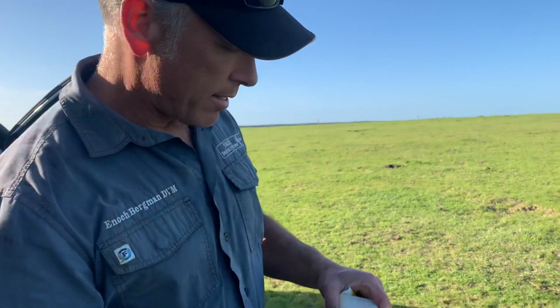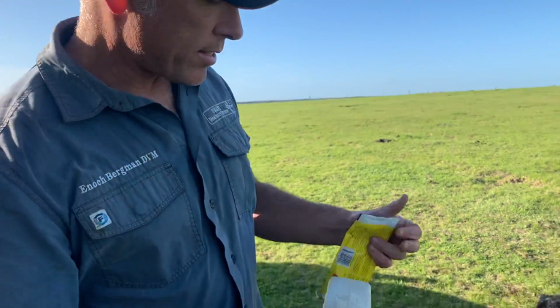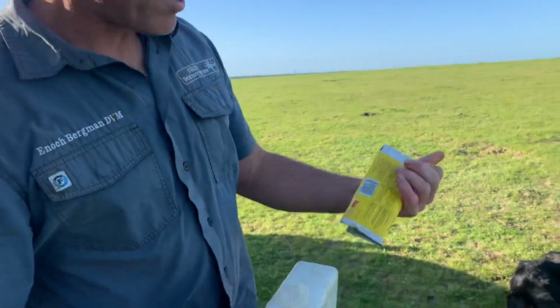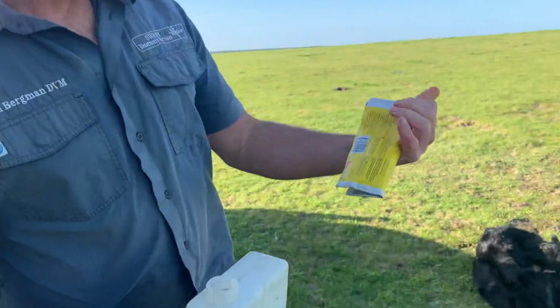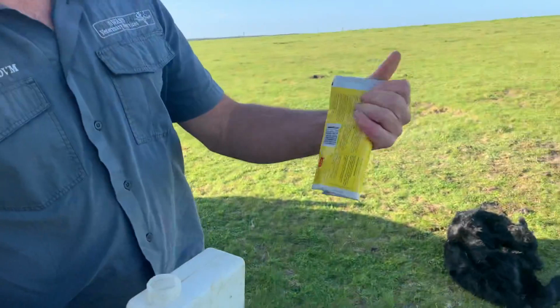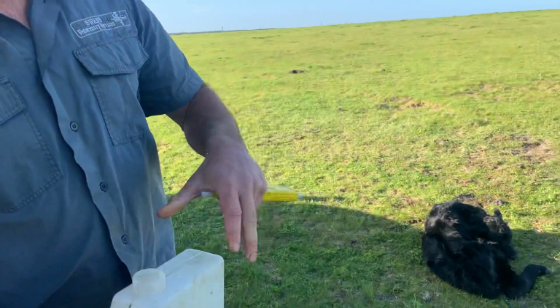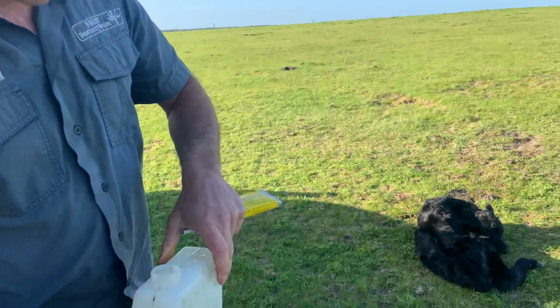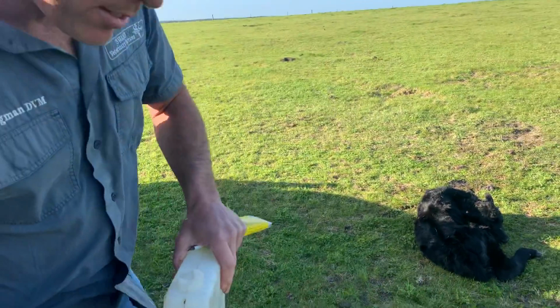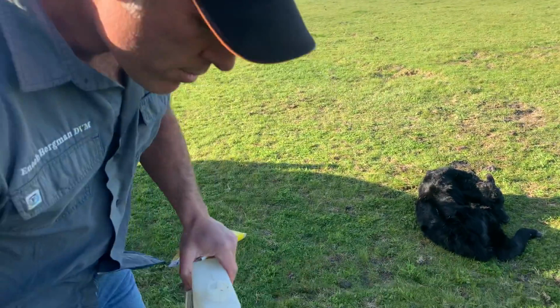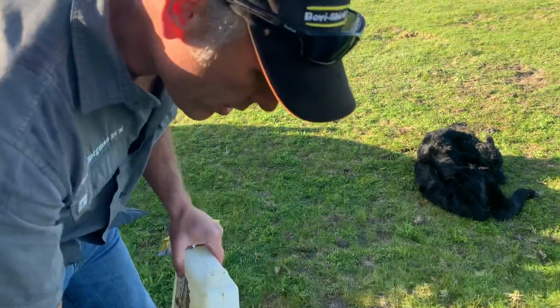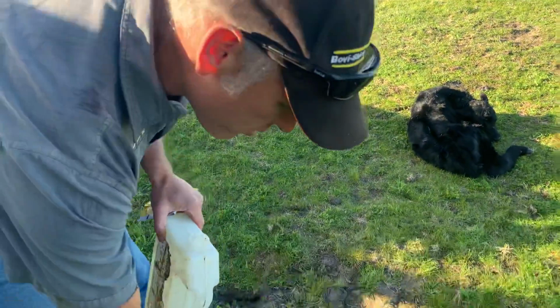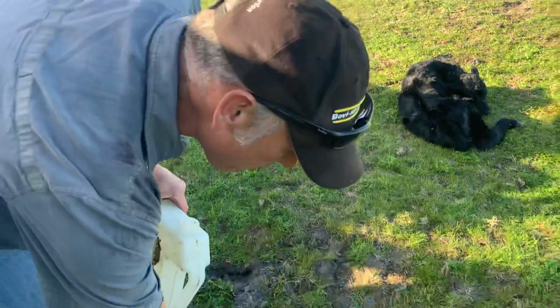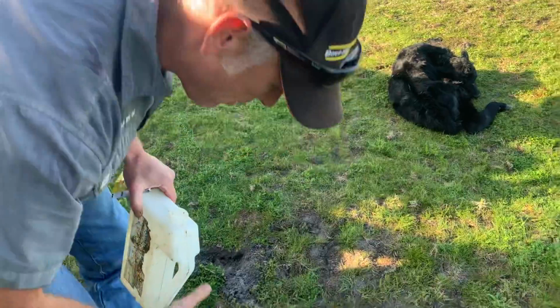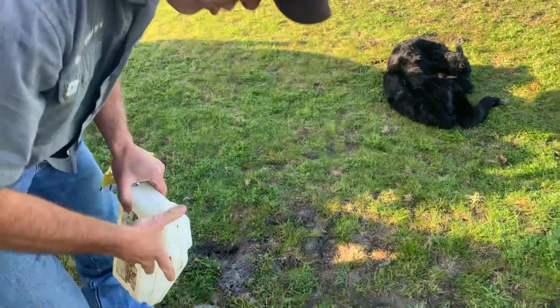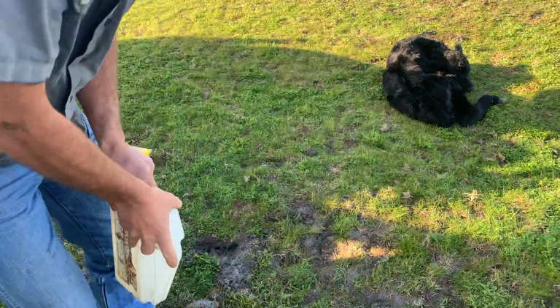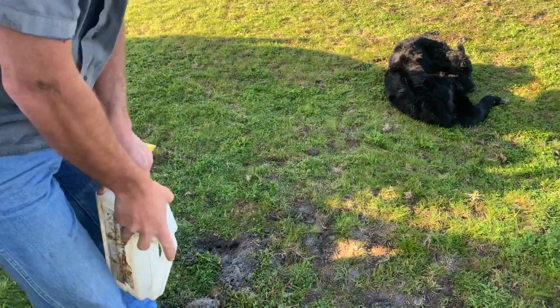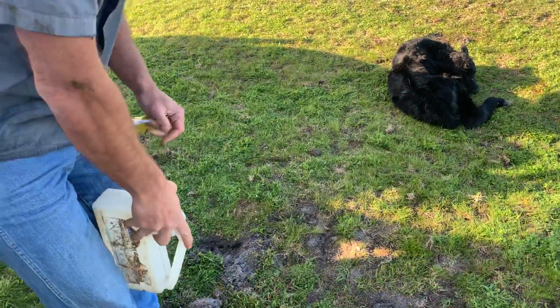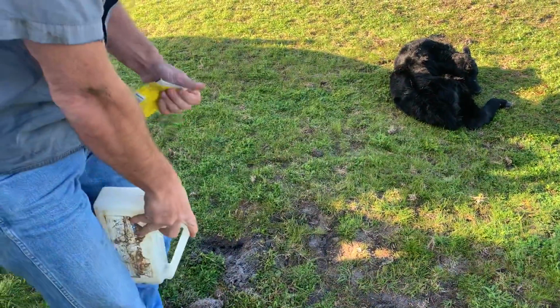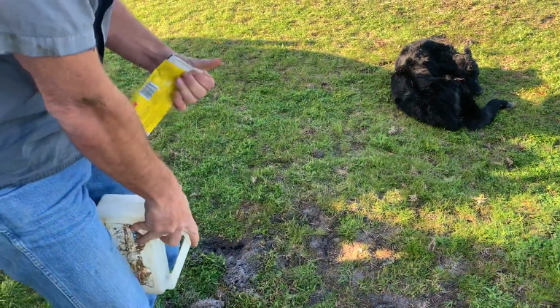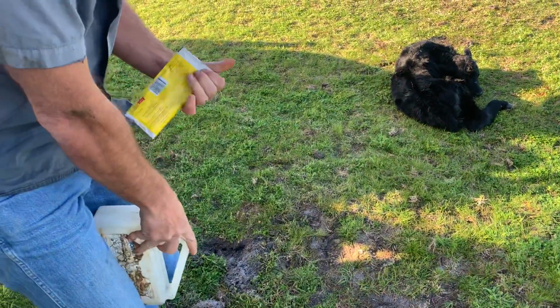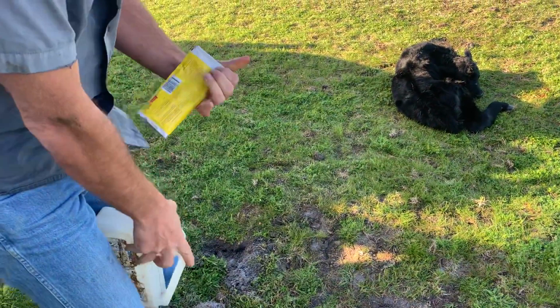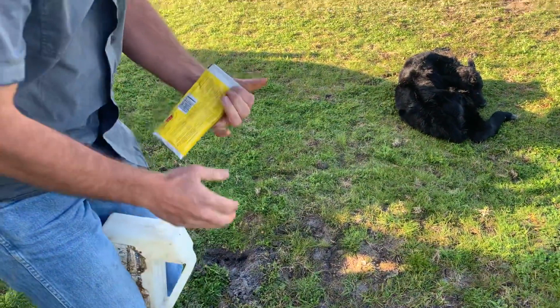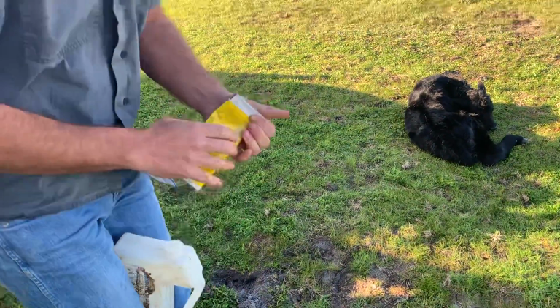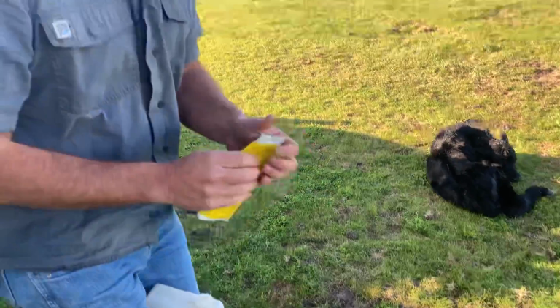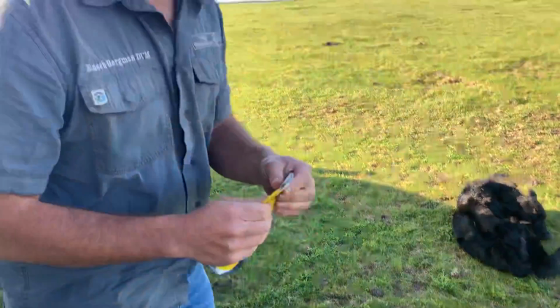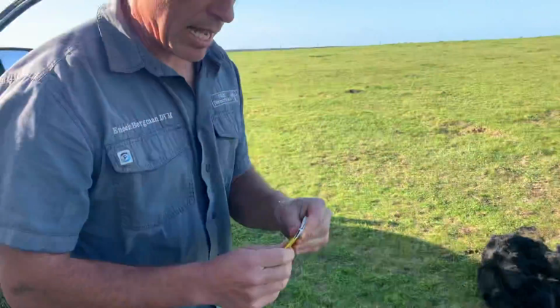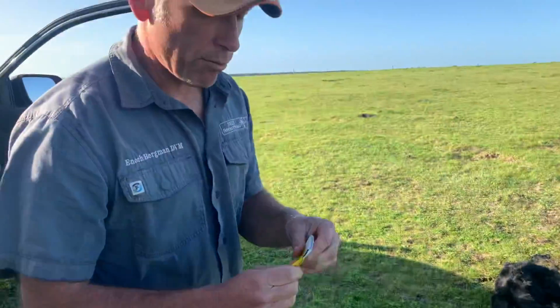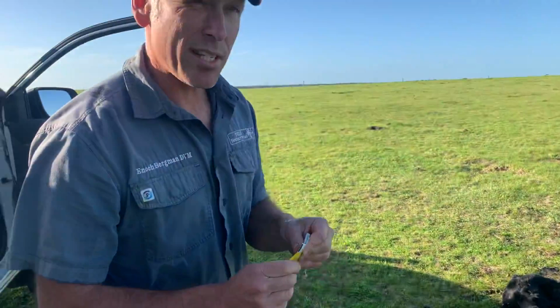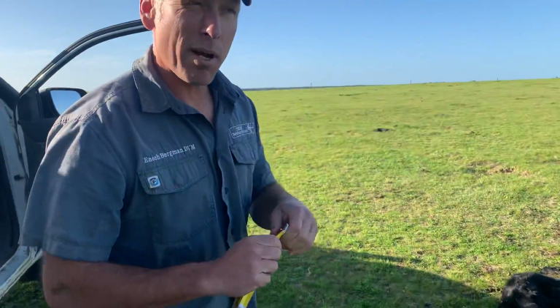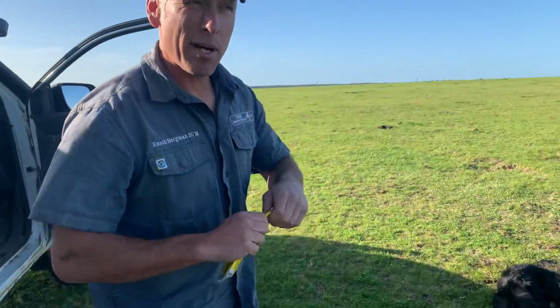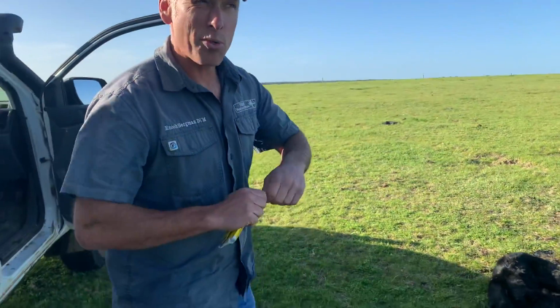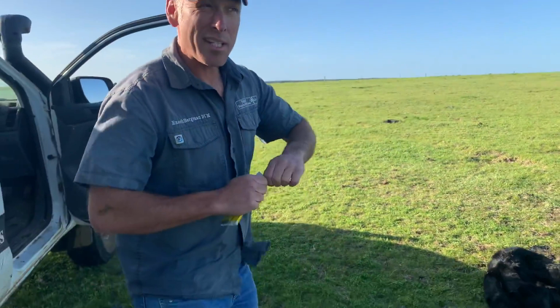This is some Vitrate. It's an electrolyte made by Jurox, which is an Australian-owned company recently bought by Zoetis.